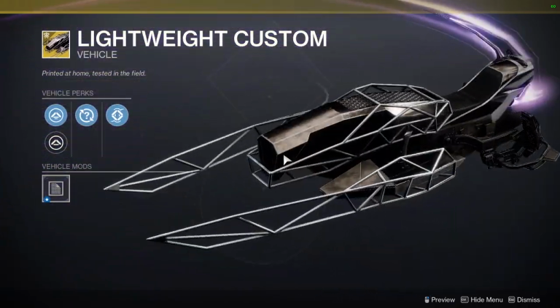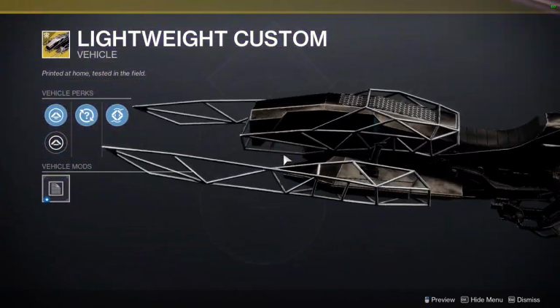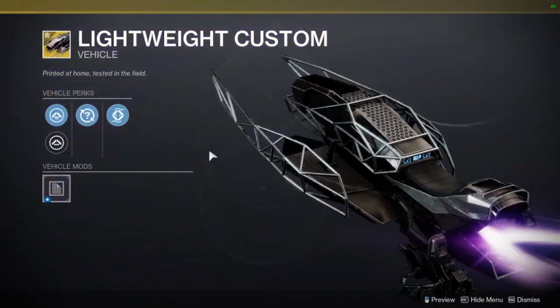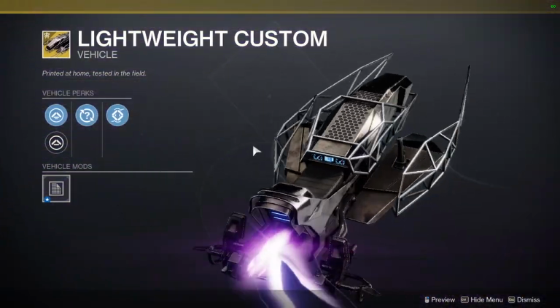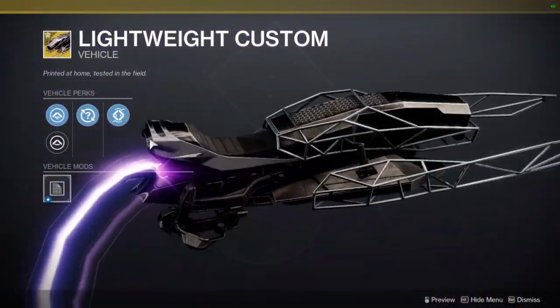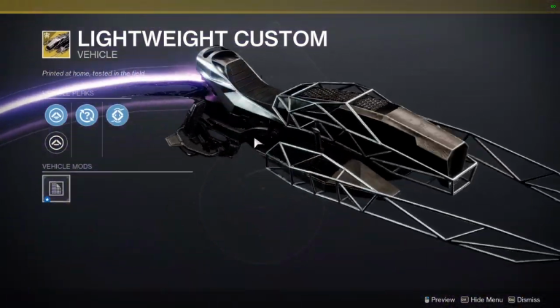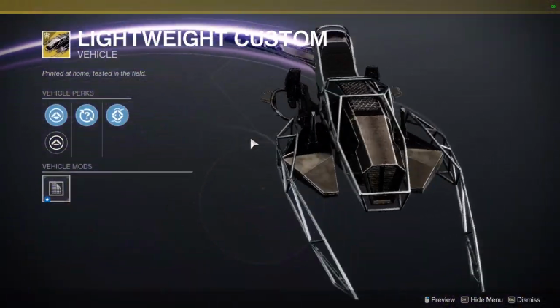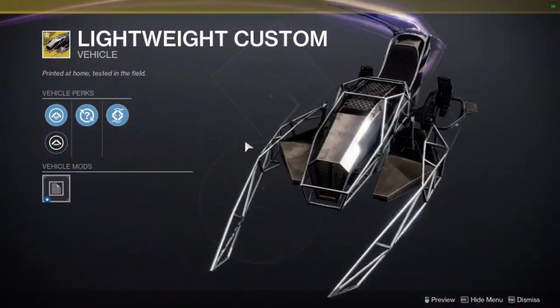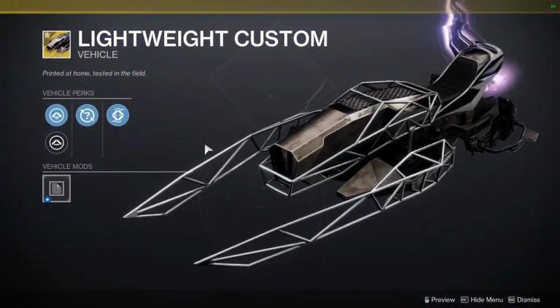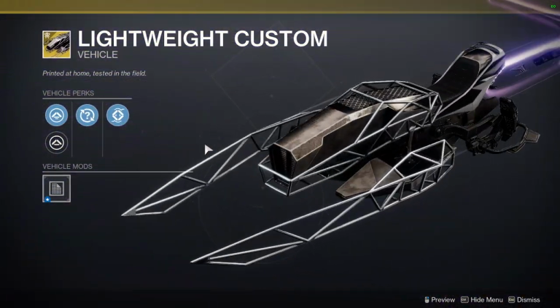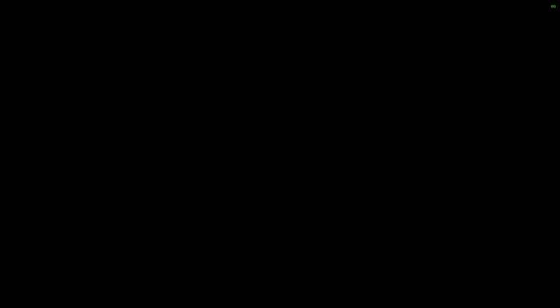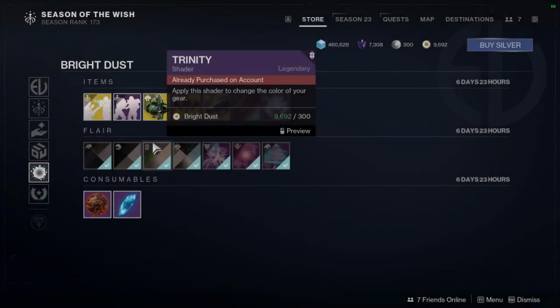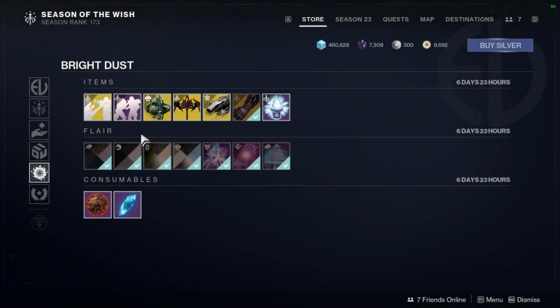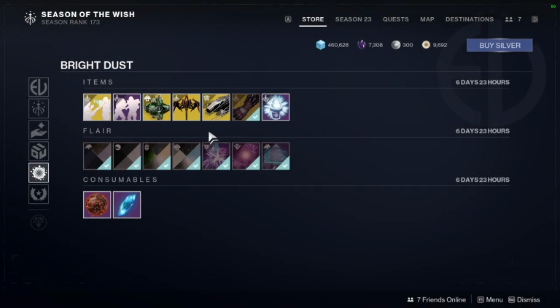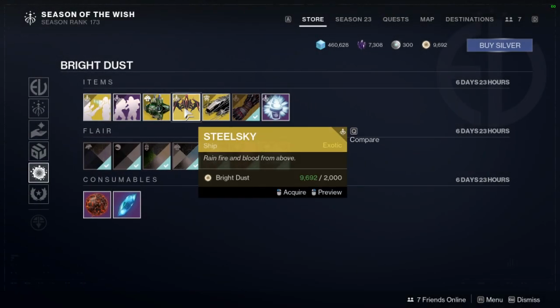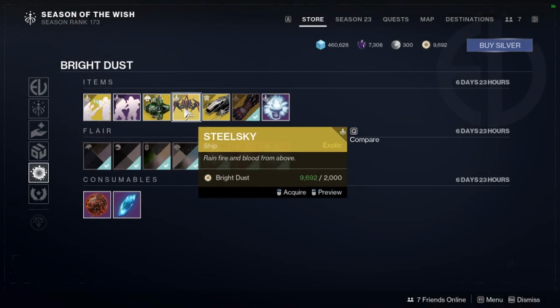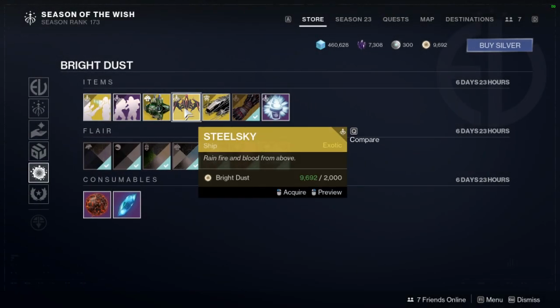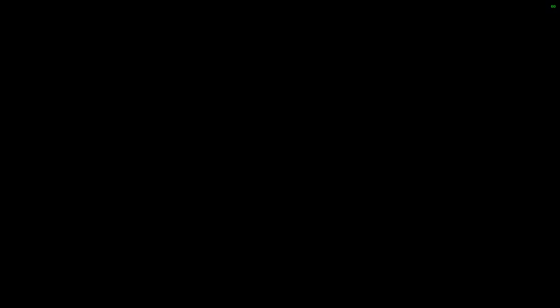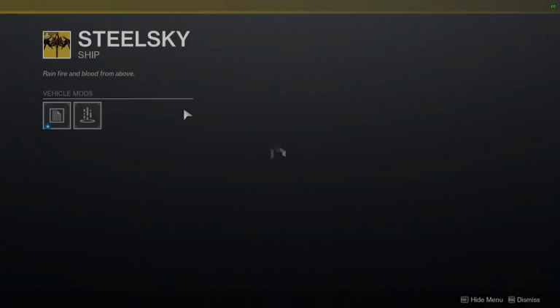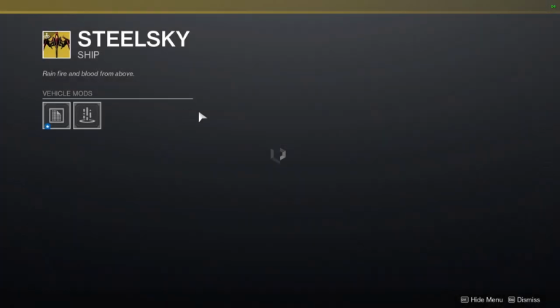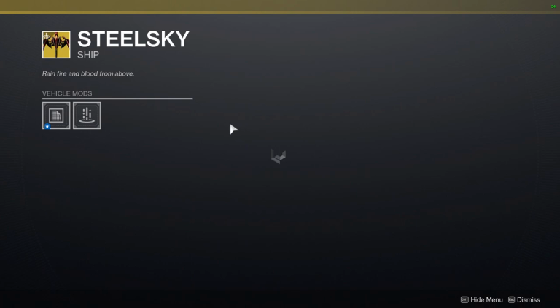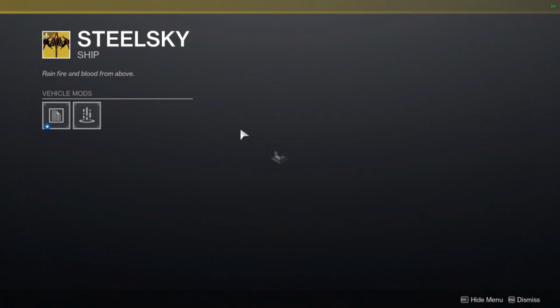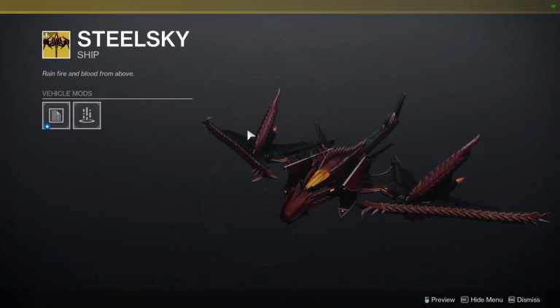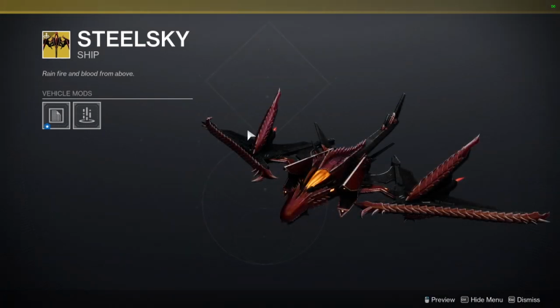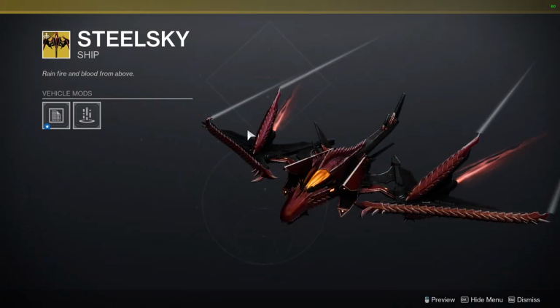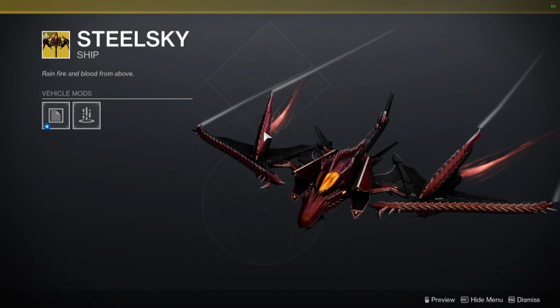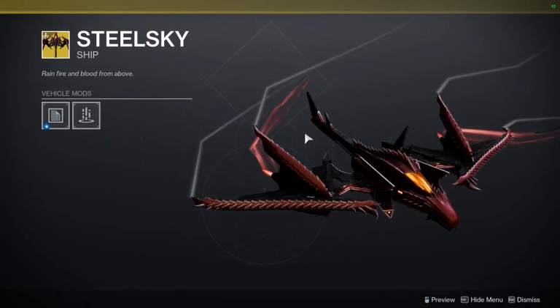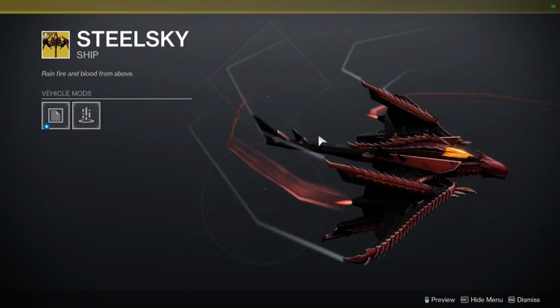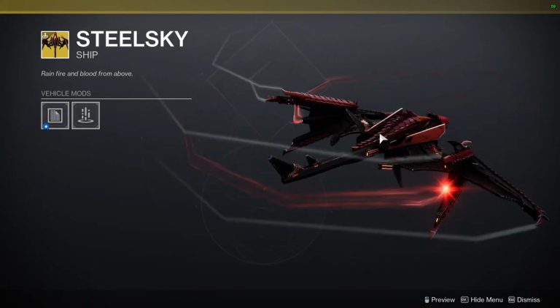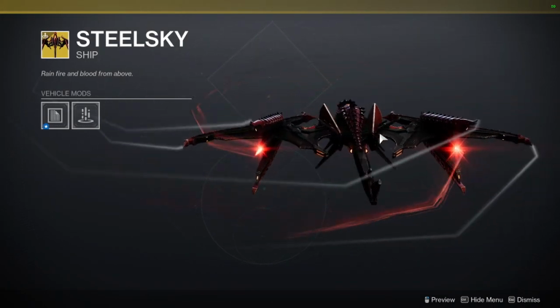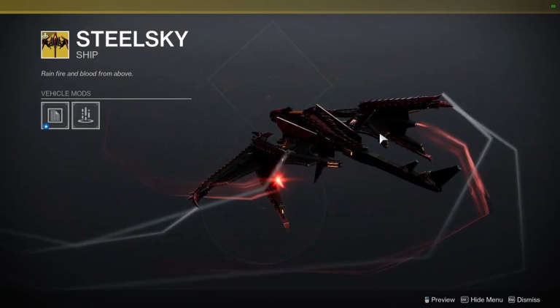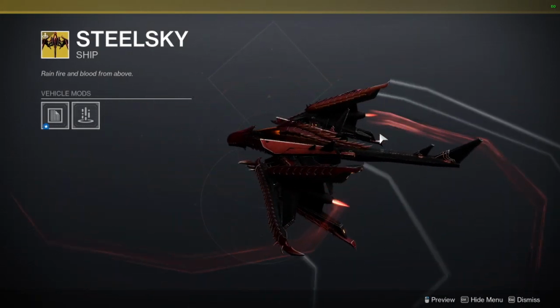Lightweight Custom — I don't think this looks bad, I think this looks pretty cool. Steel Sky — that's the dragon one.